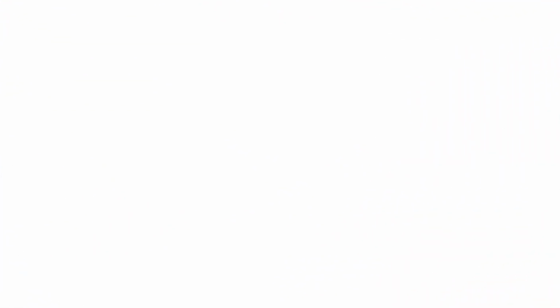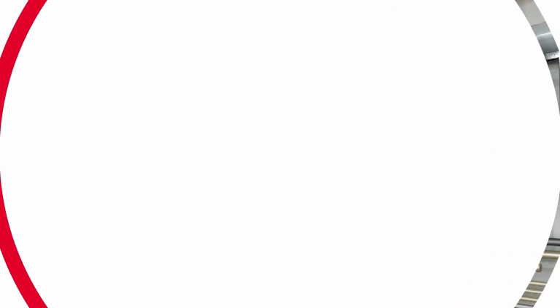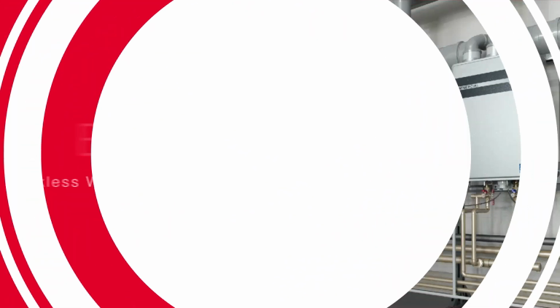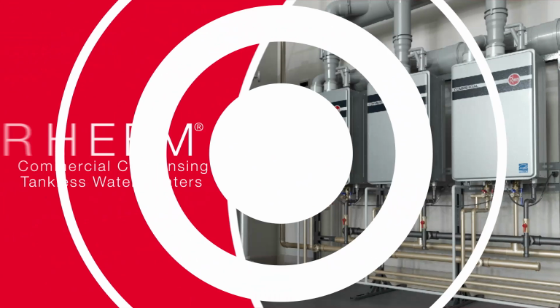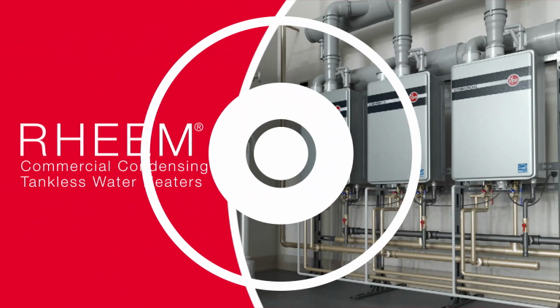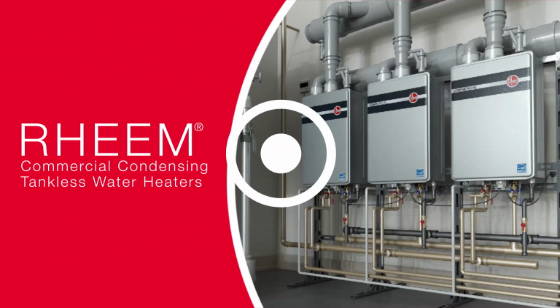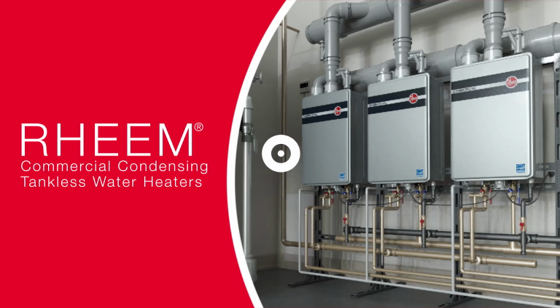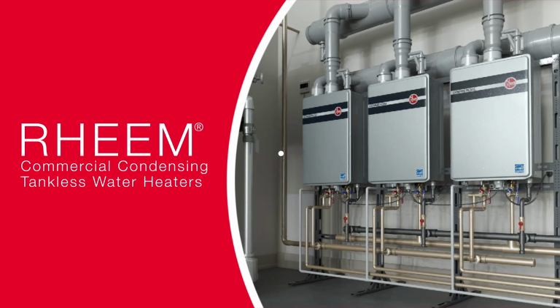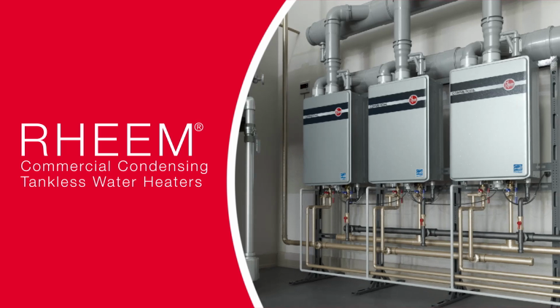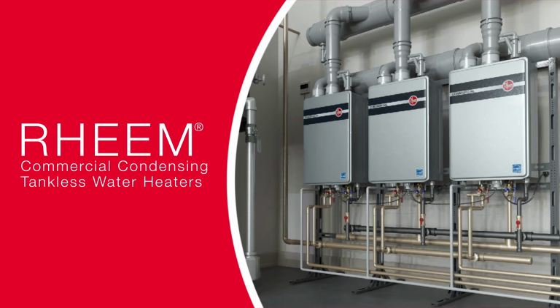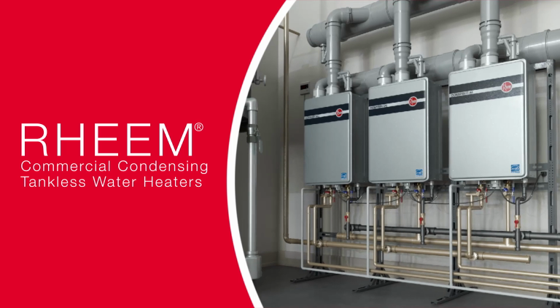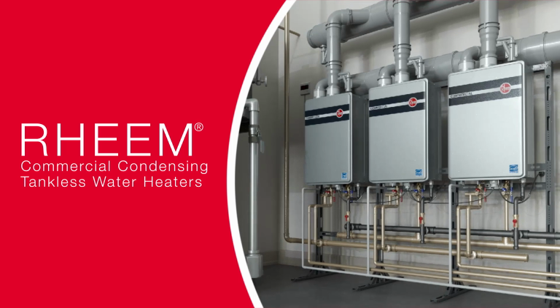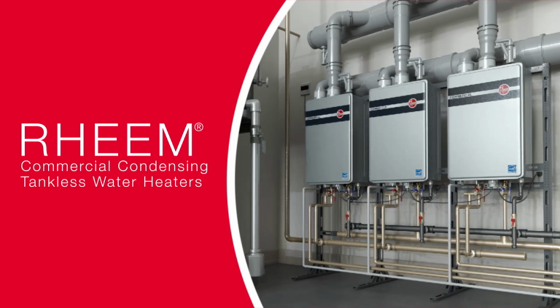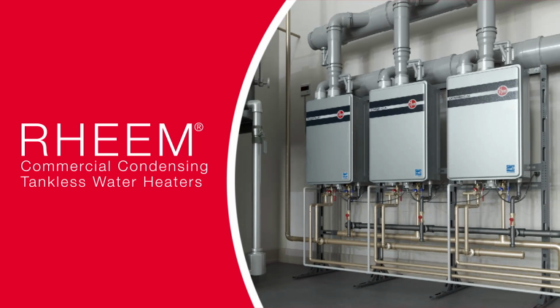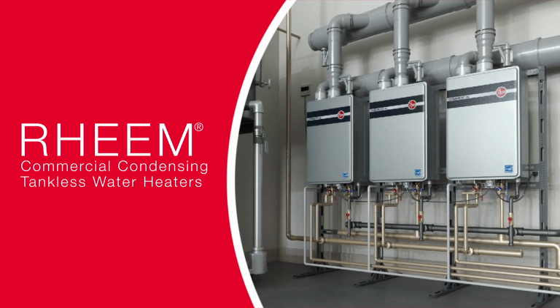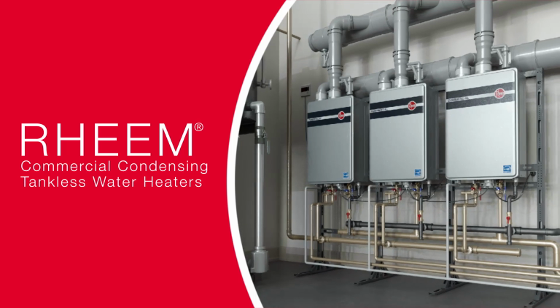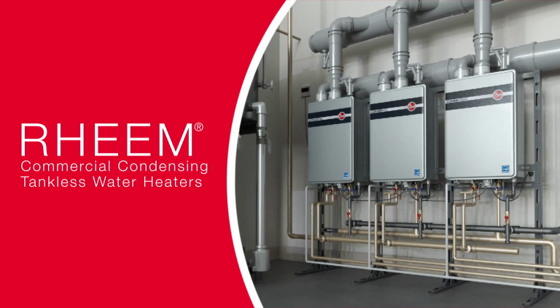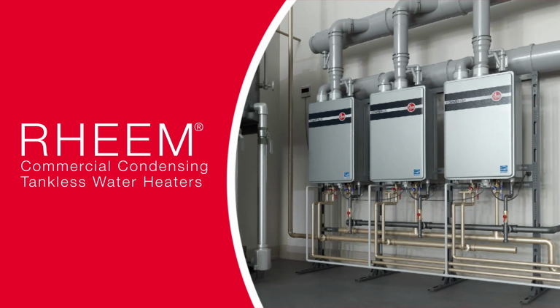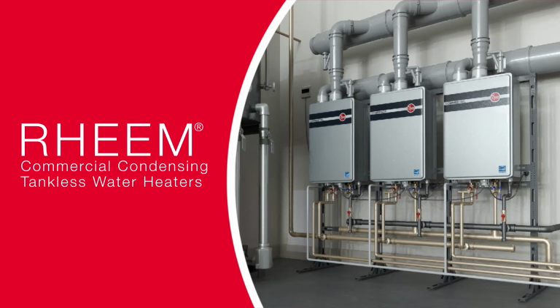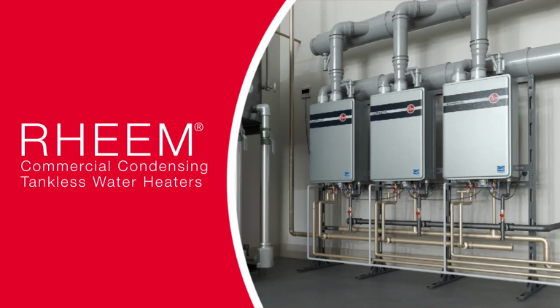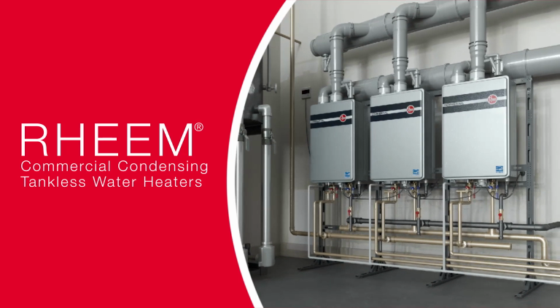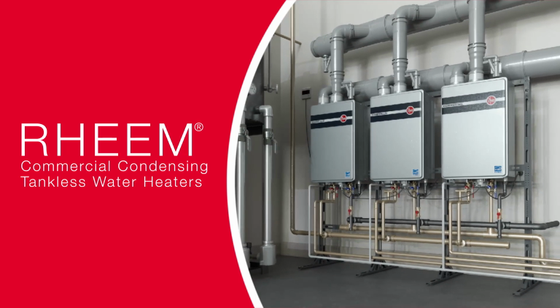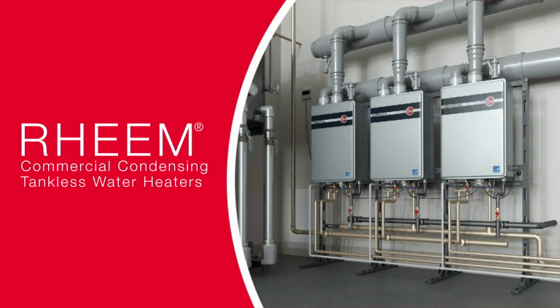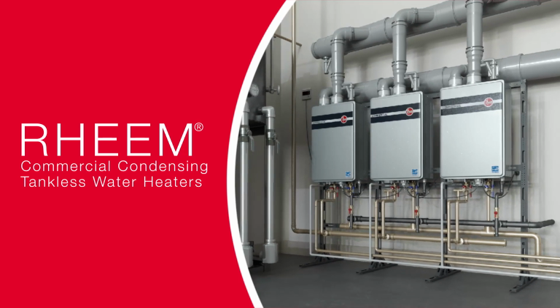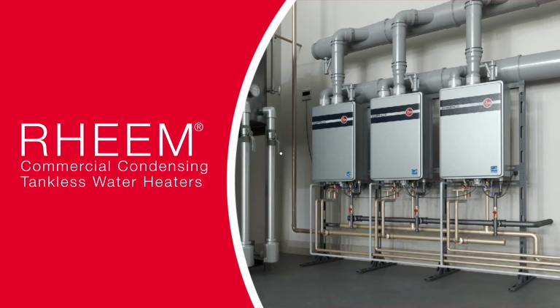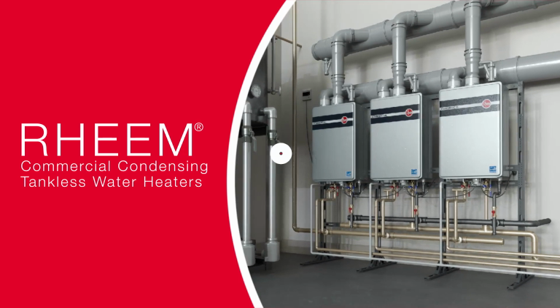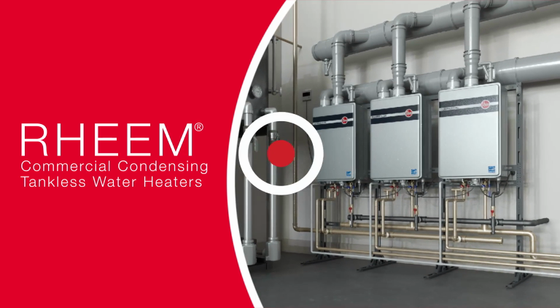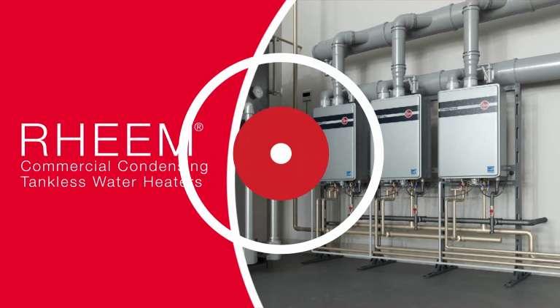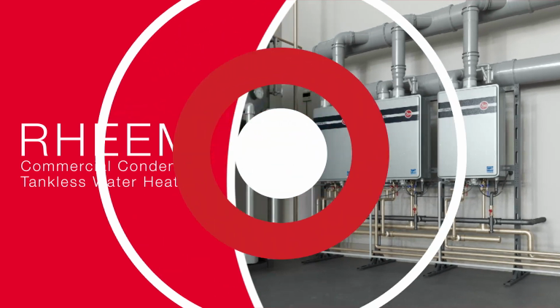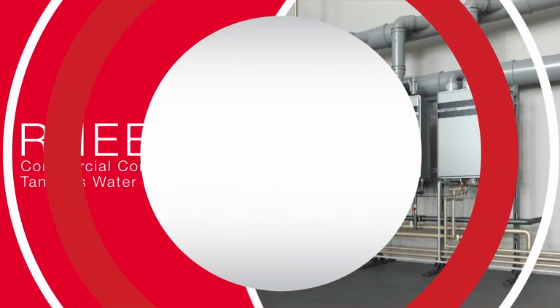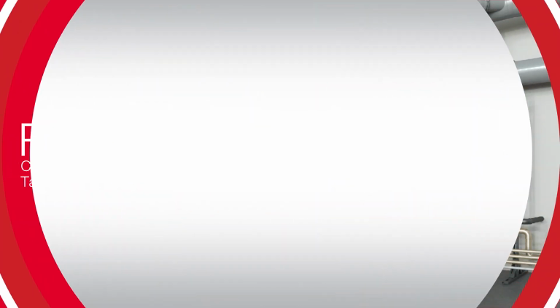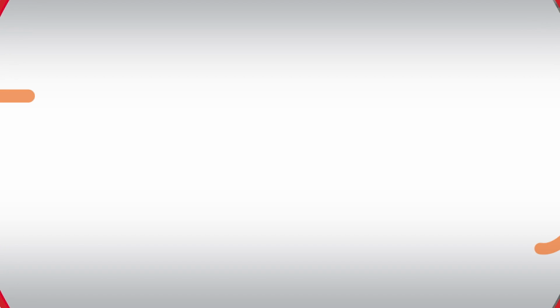New commercial condensing tankless water heaters from Rheem: energy saving, flexible, and always dependable.